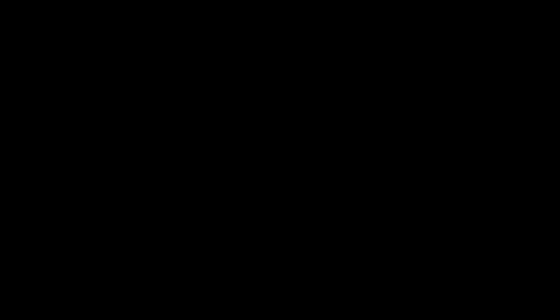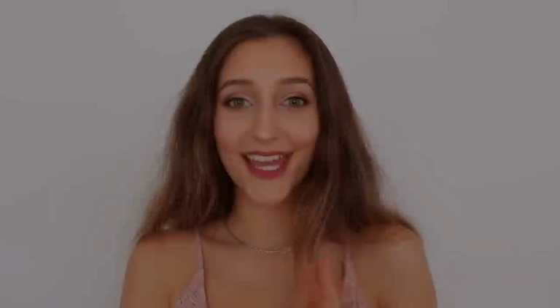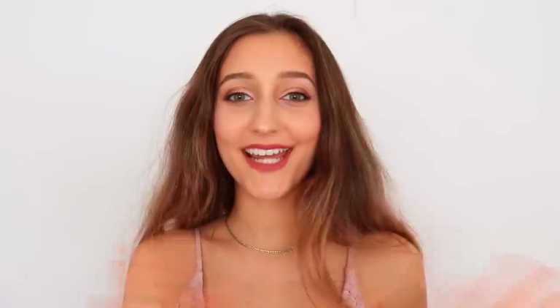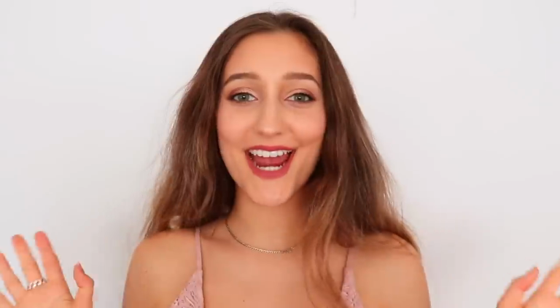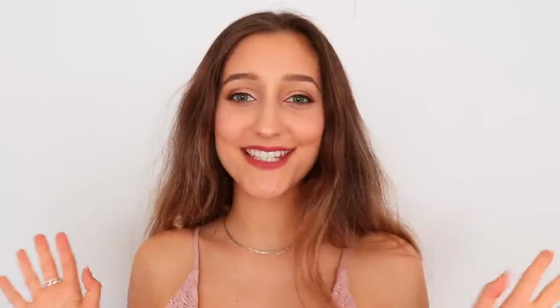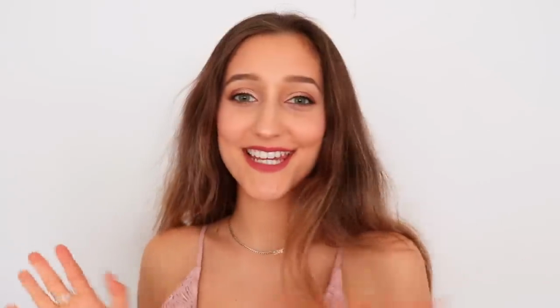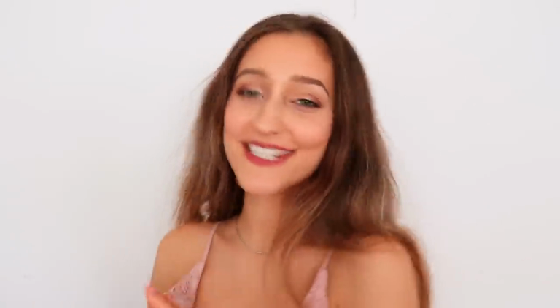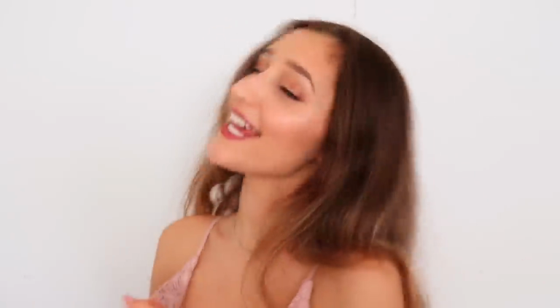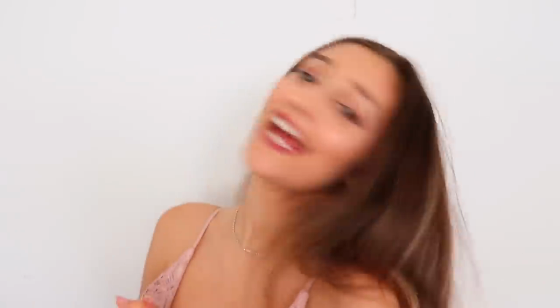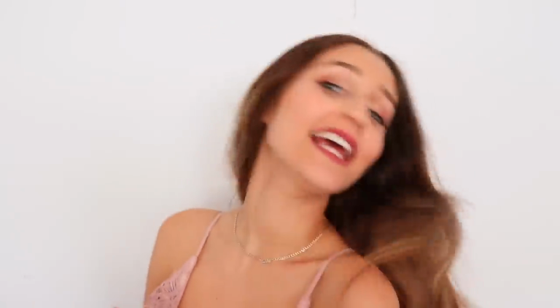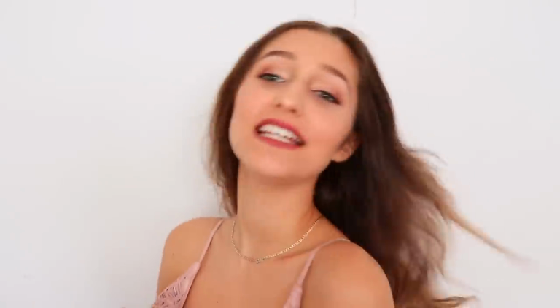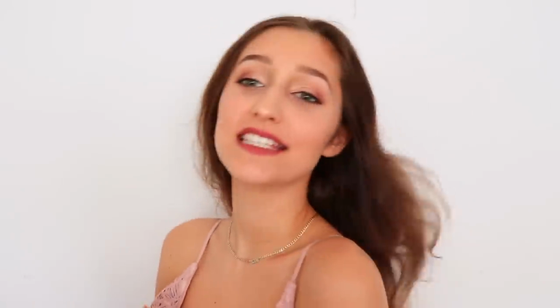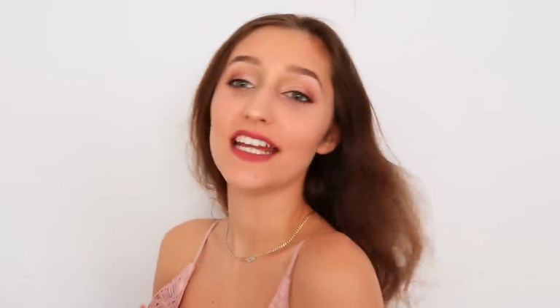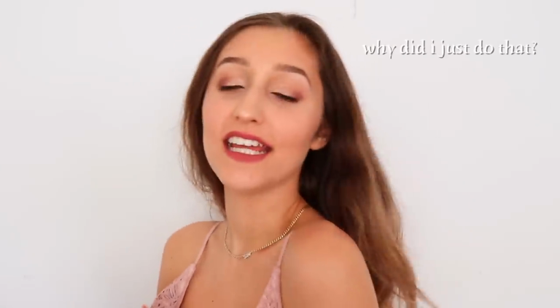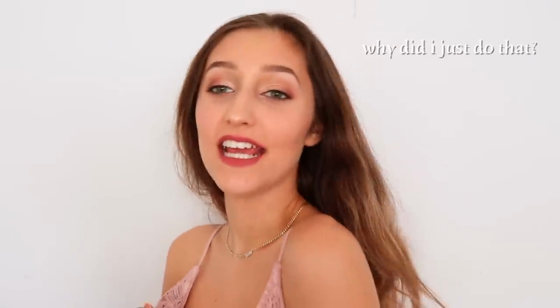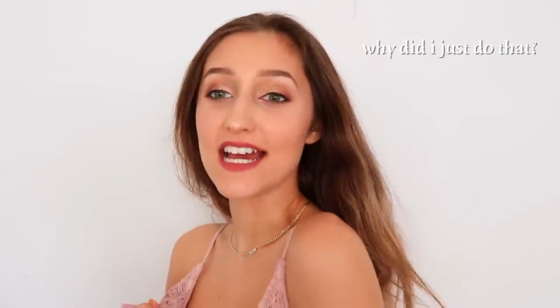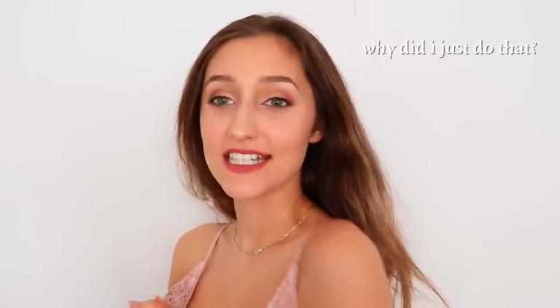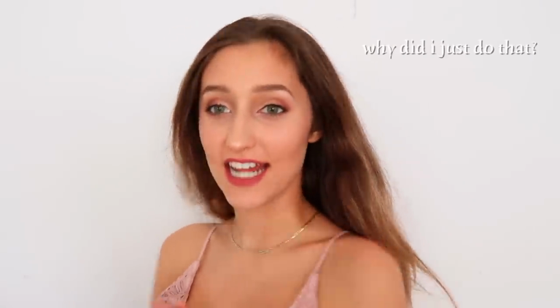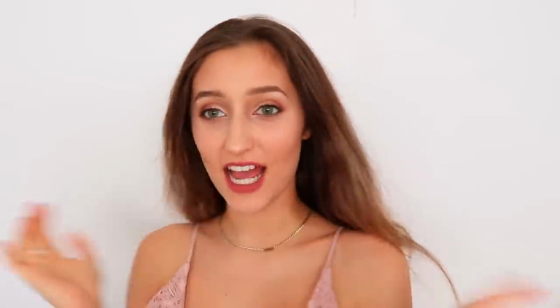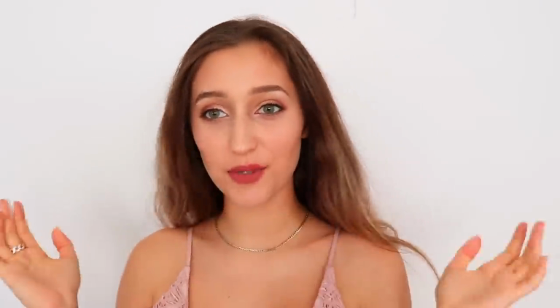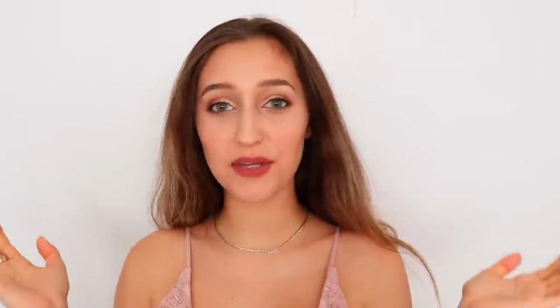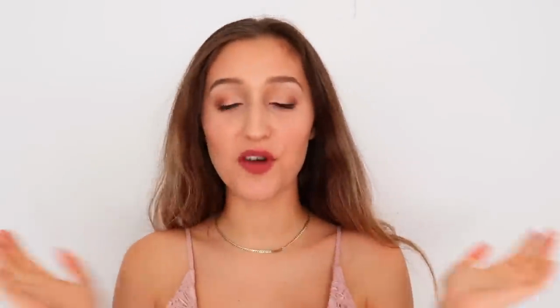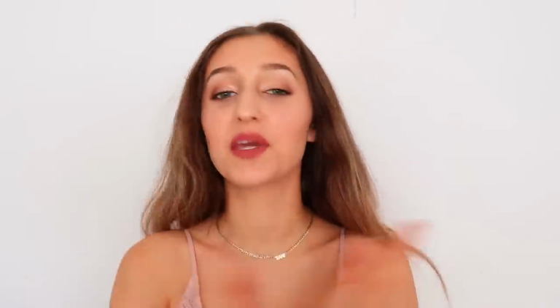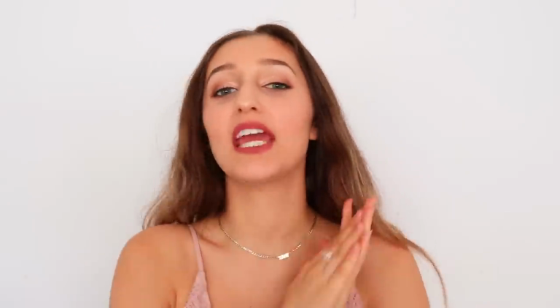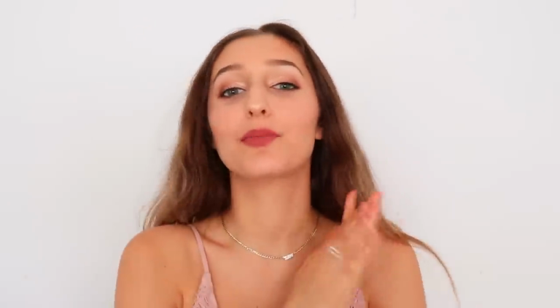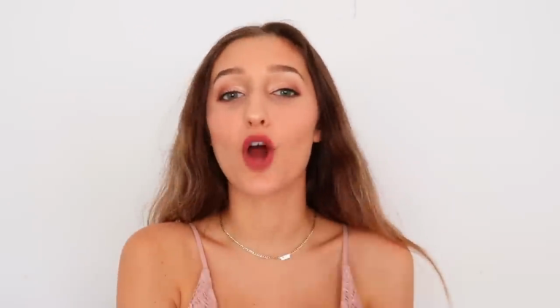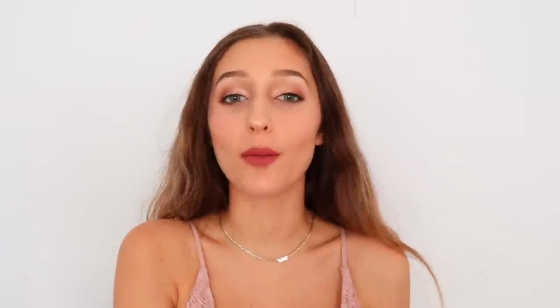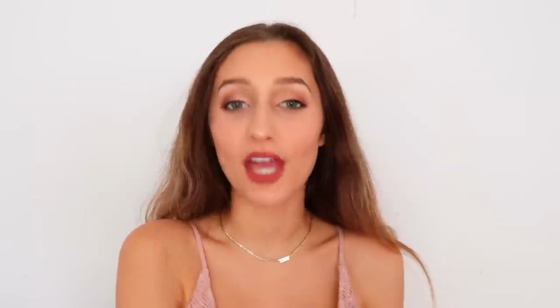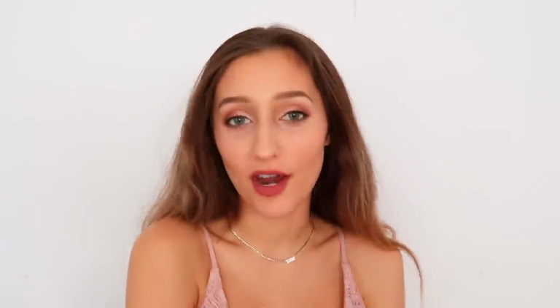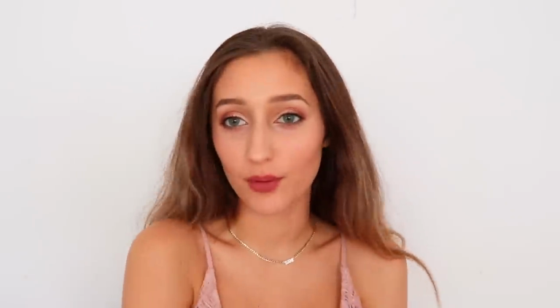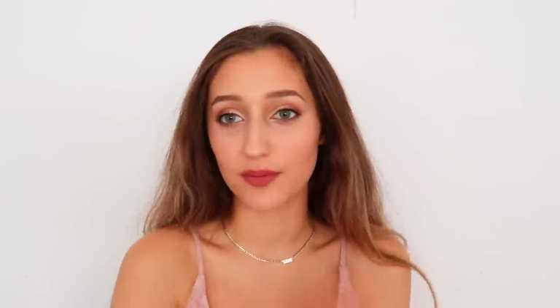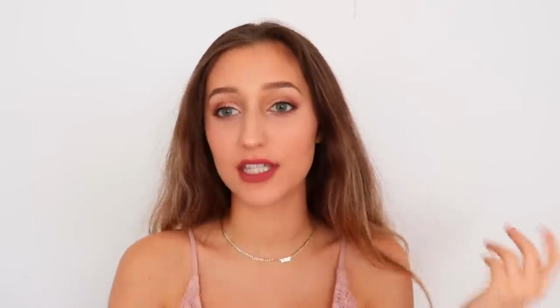Hey guys, it's Hailey Sunny and today I'm going to be filming a prom get ready with me.